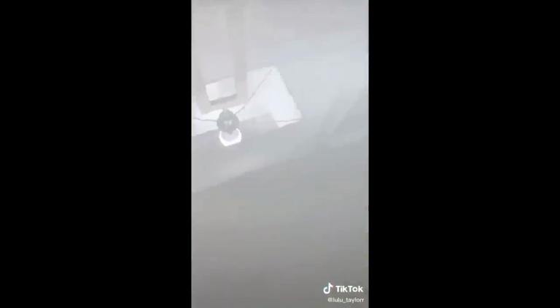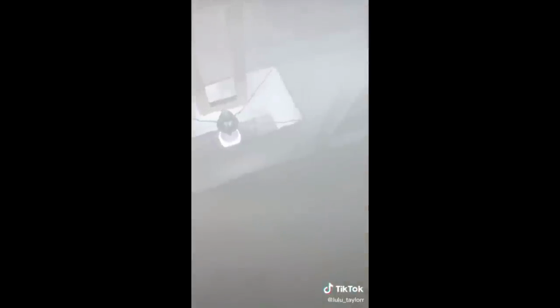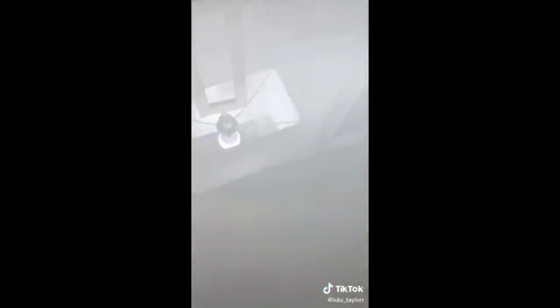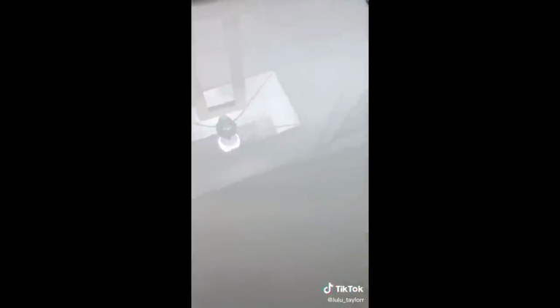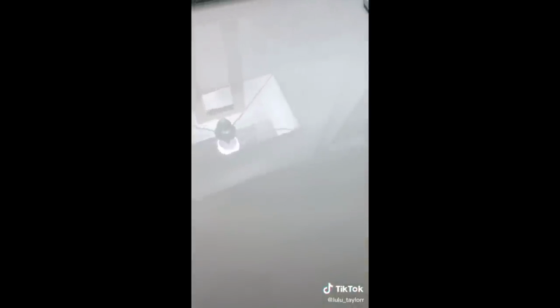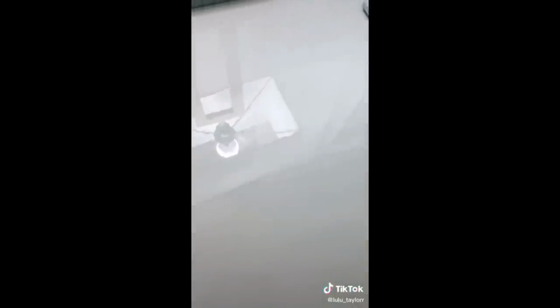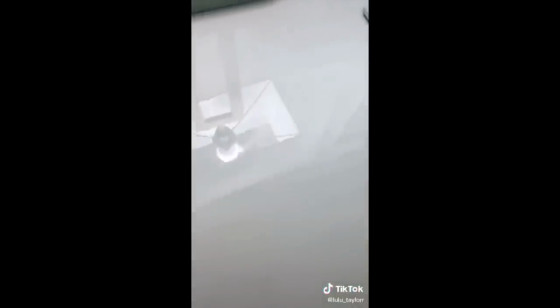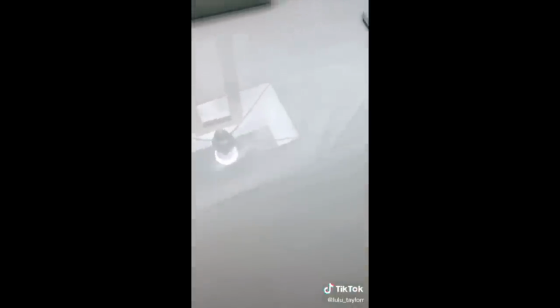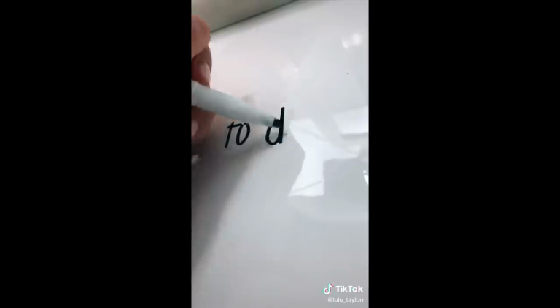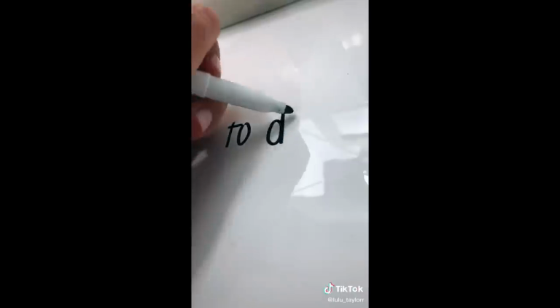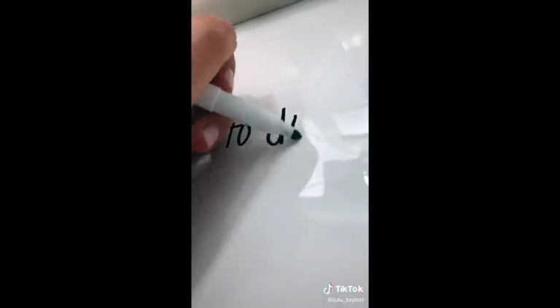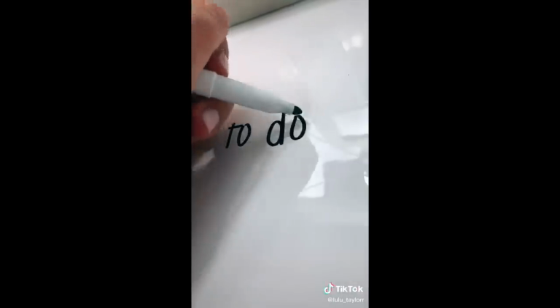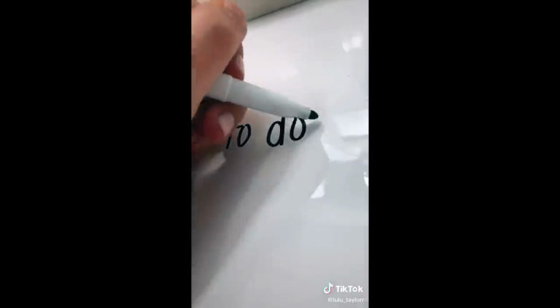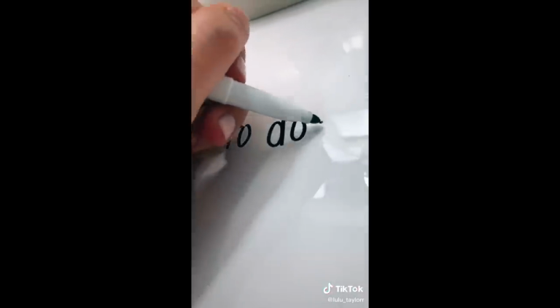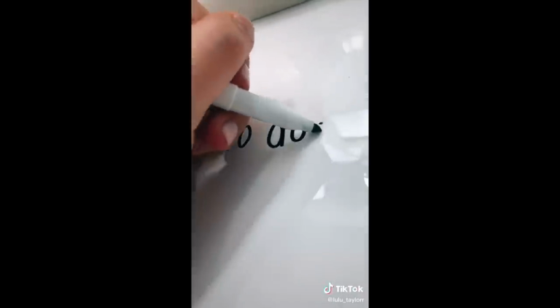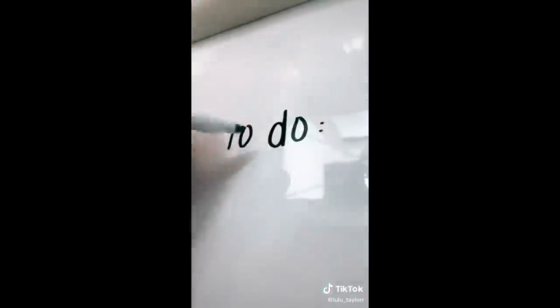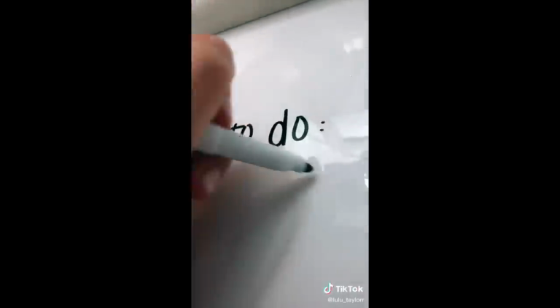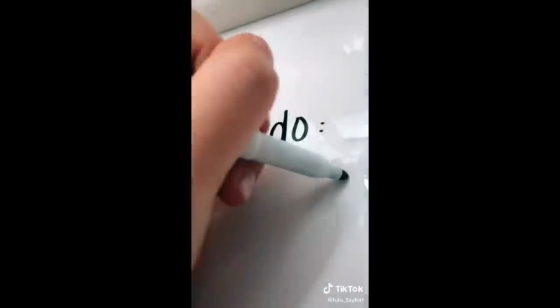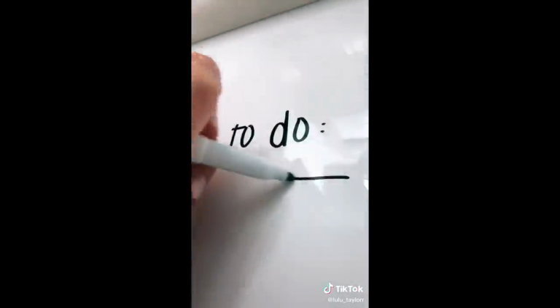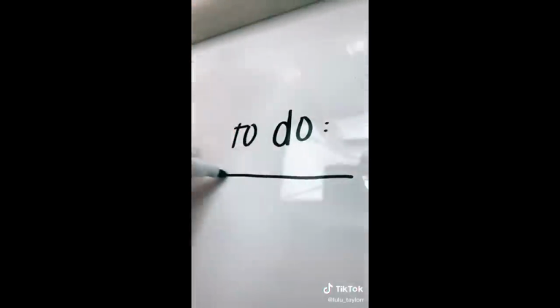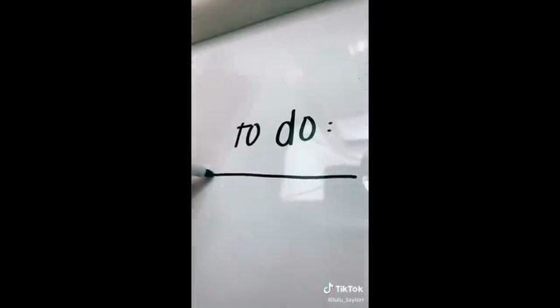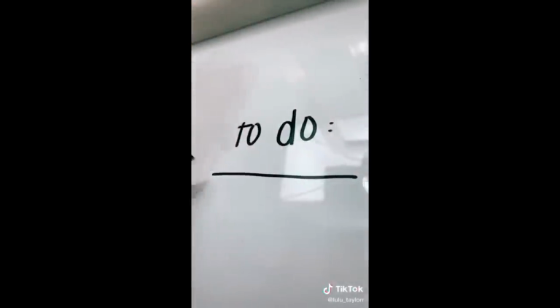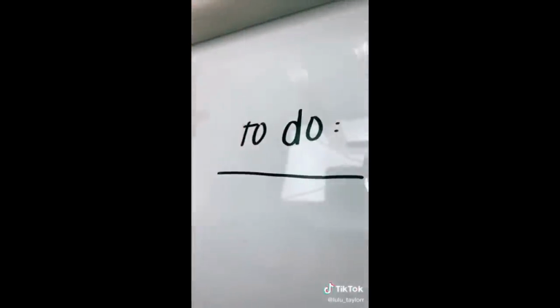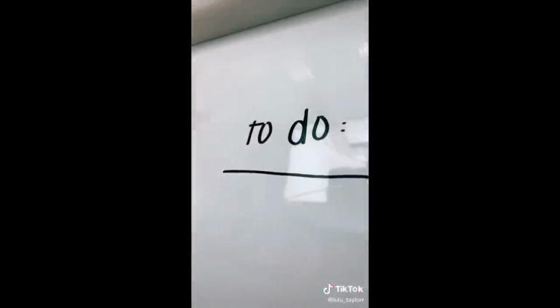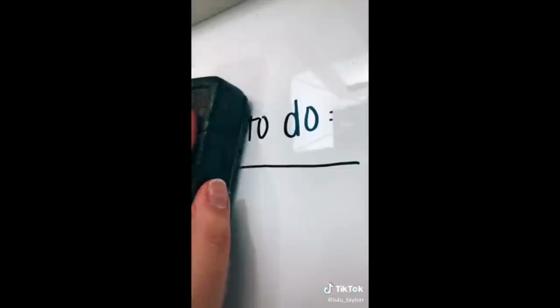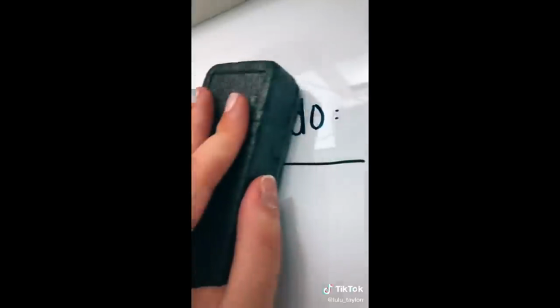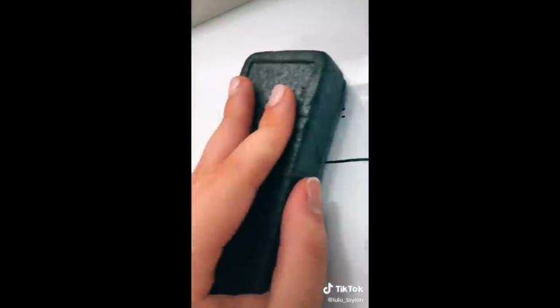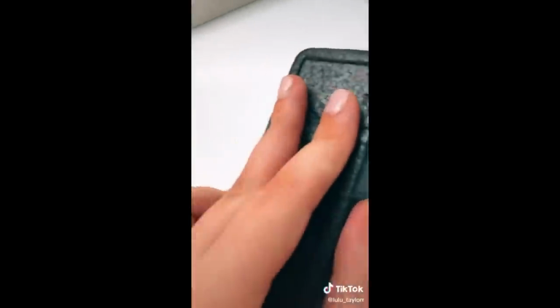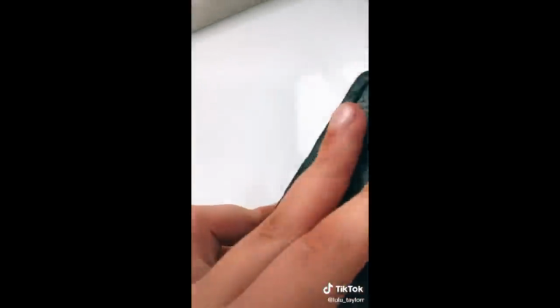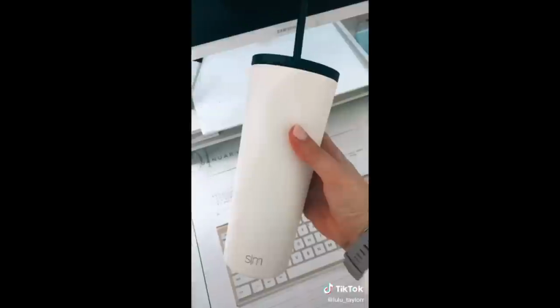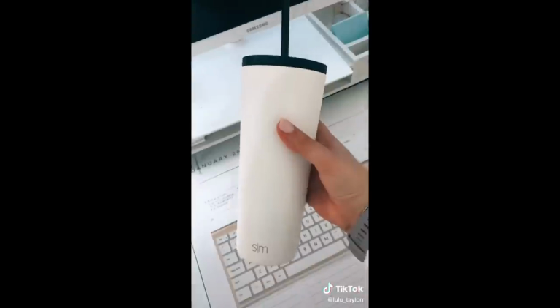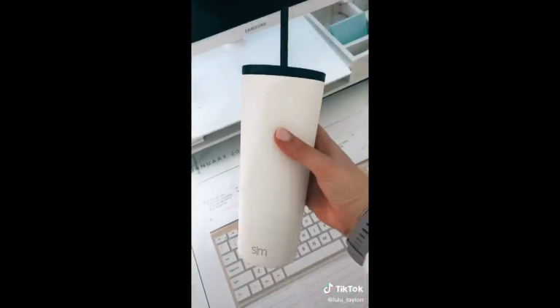Next is this glossy white contact paper that I just put over my desk, and it's erasable, which is super nice.